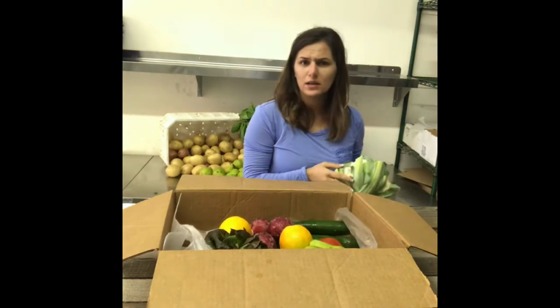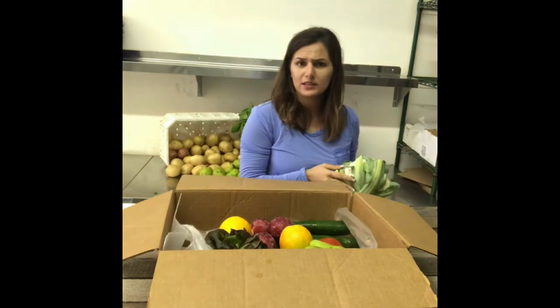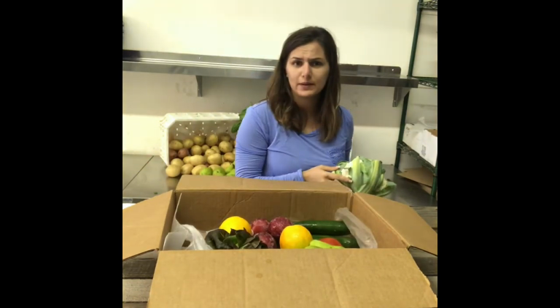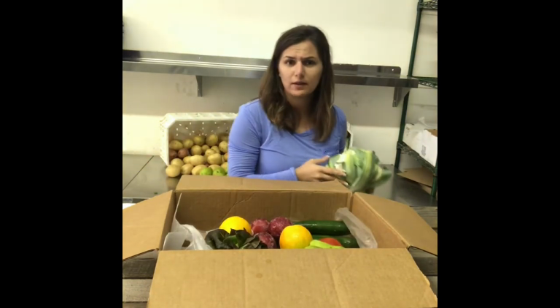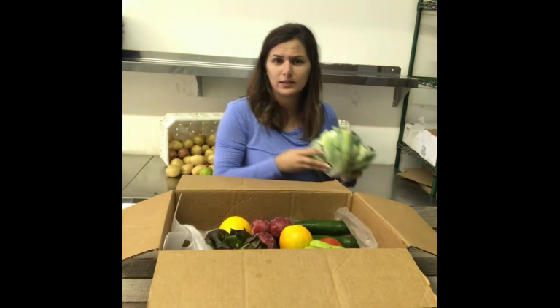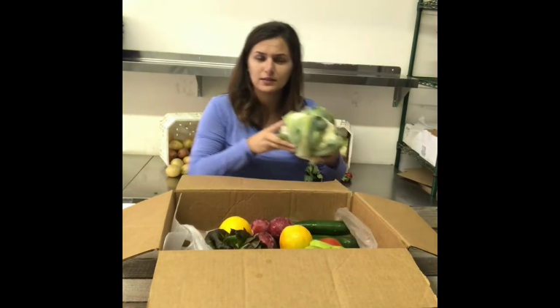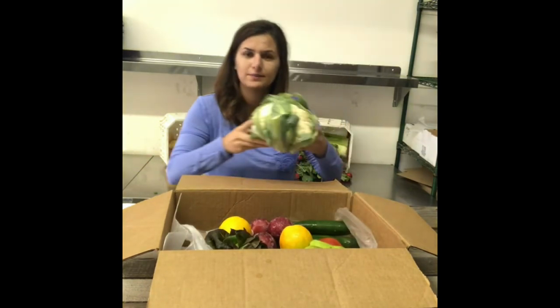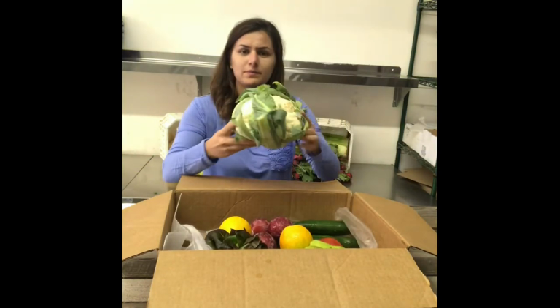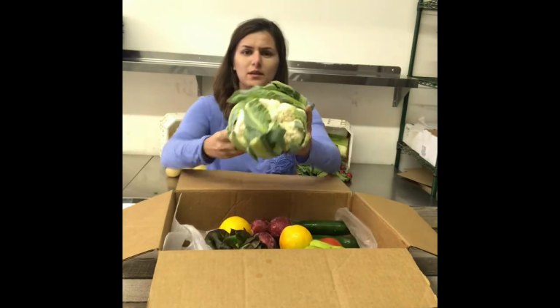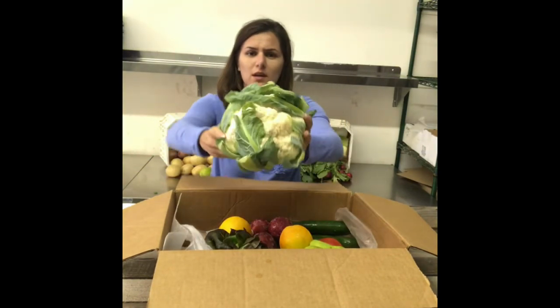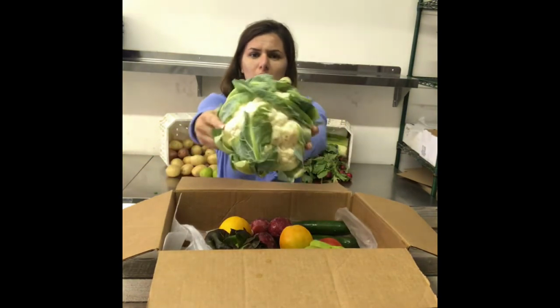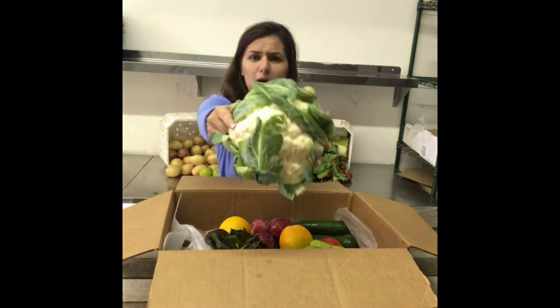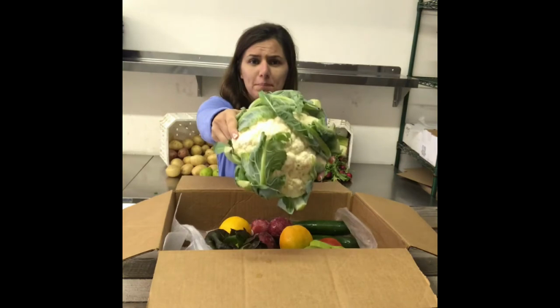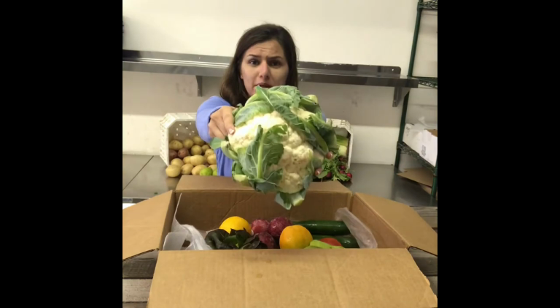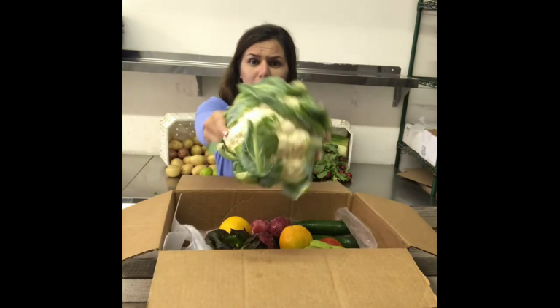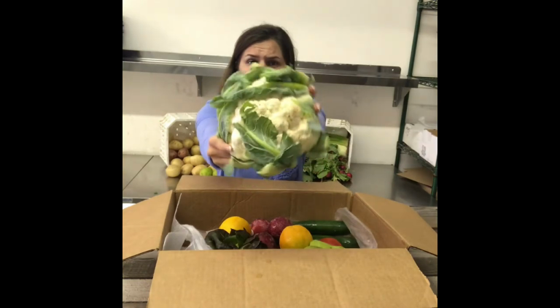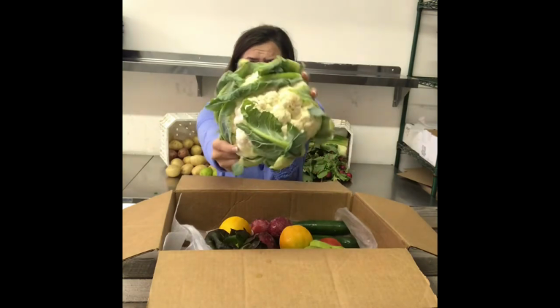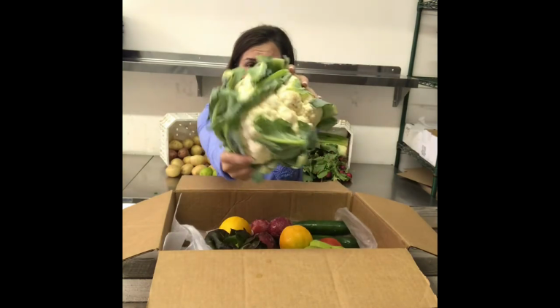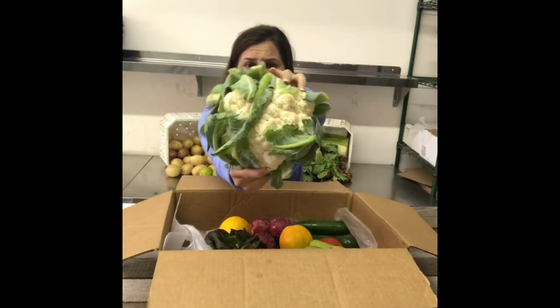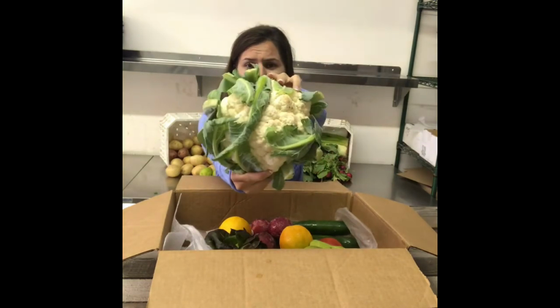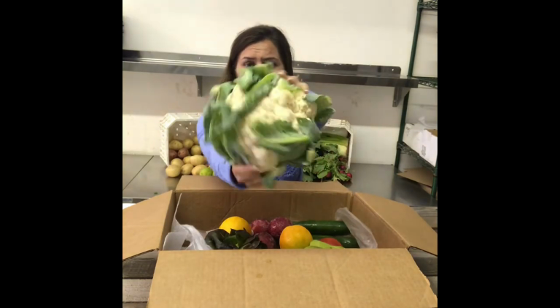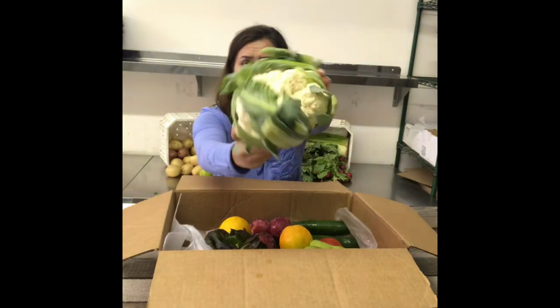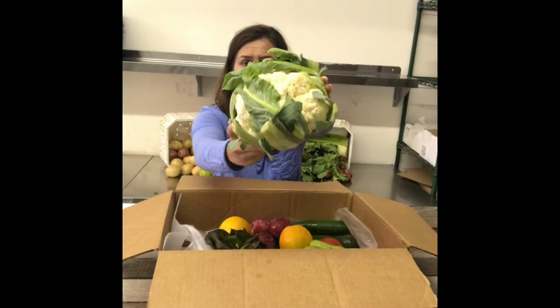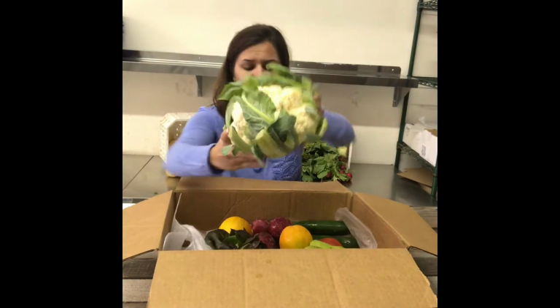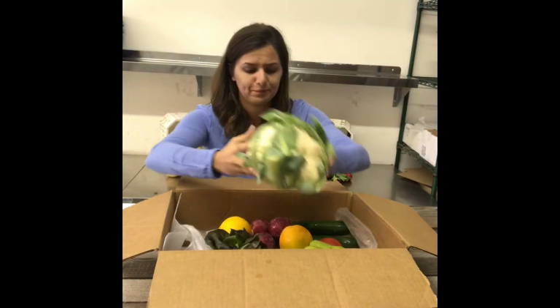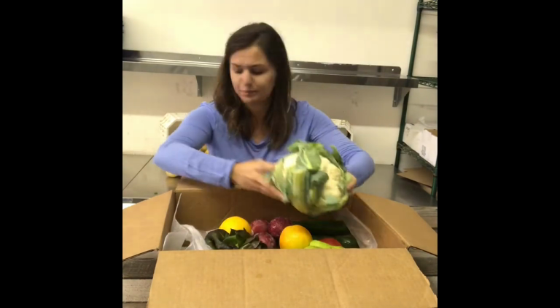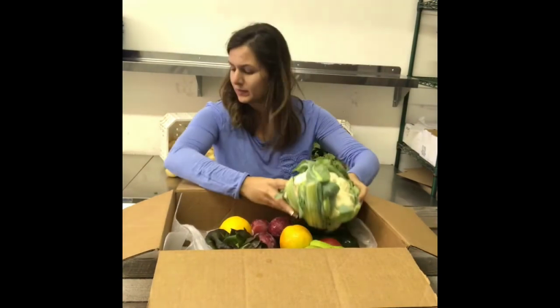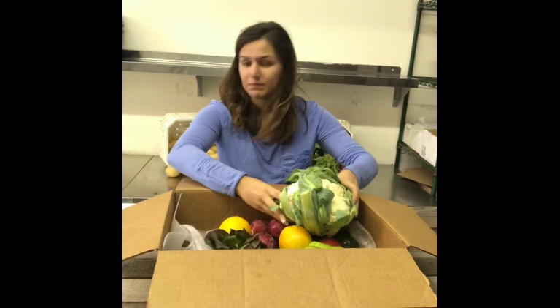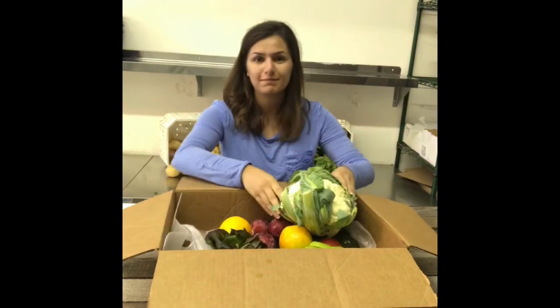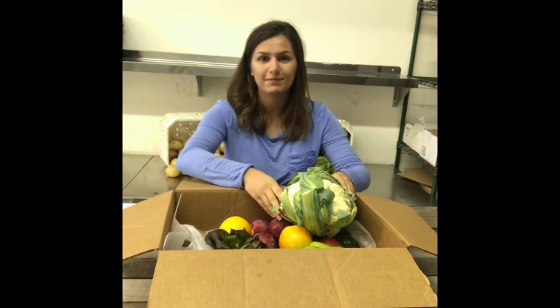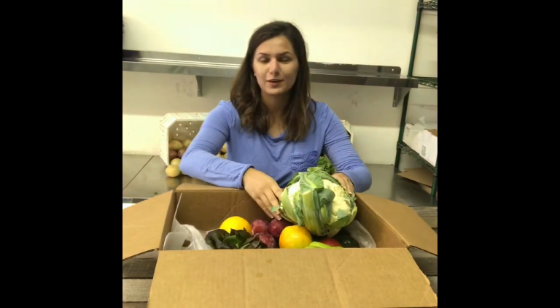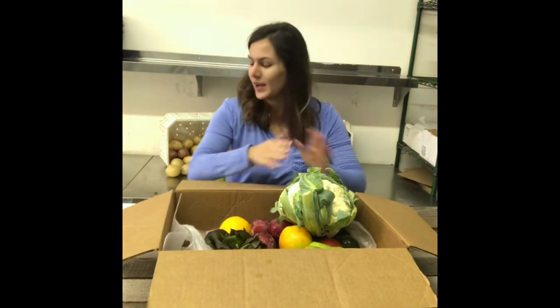And last but not least, a big cauliflower. Great.